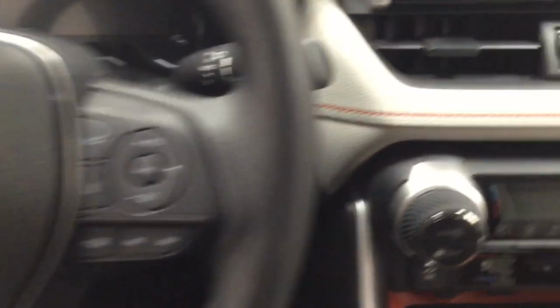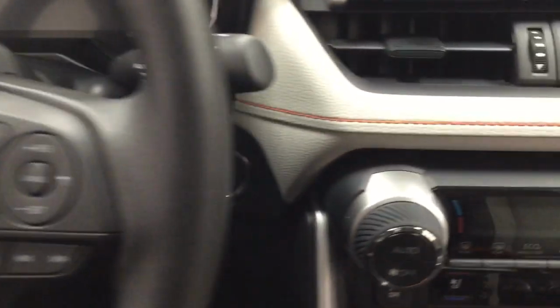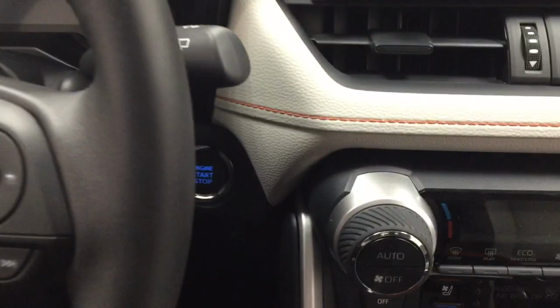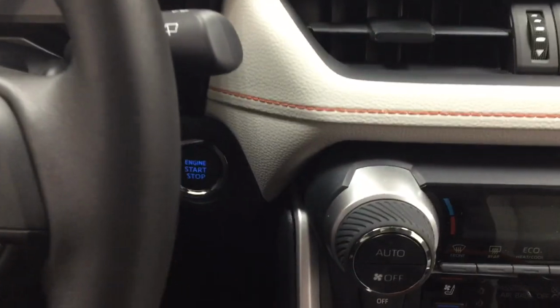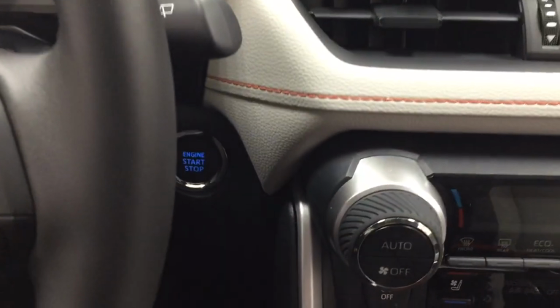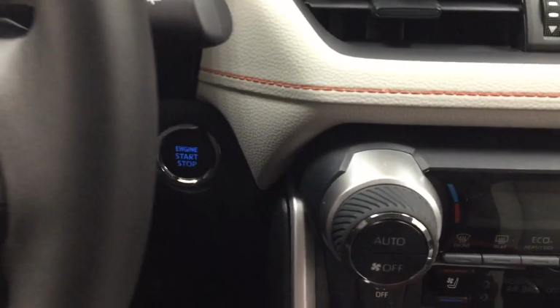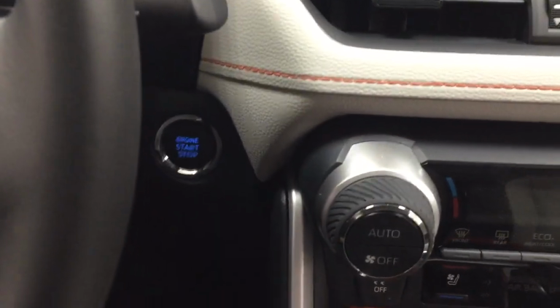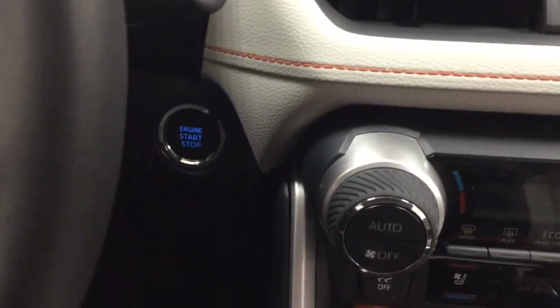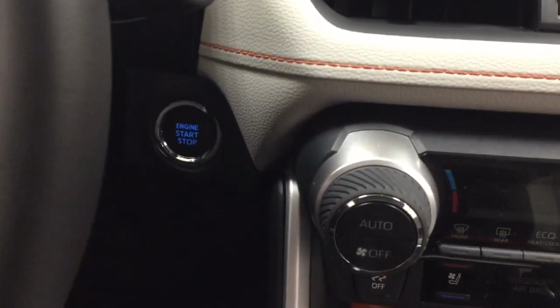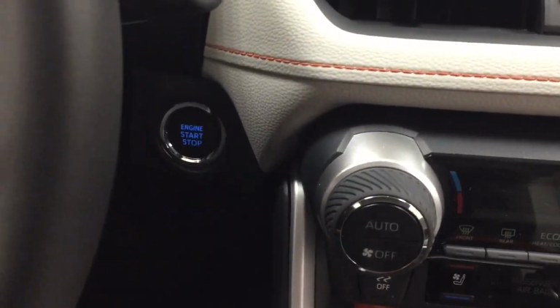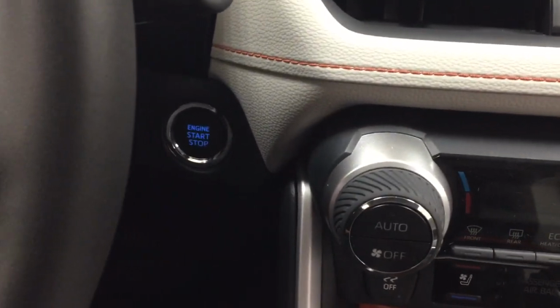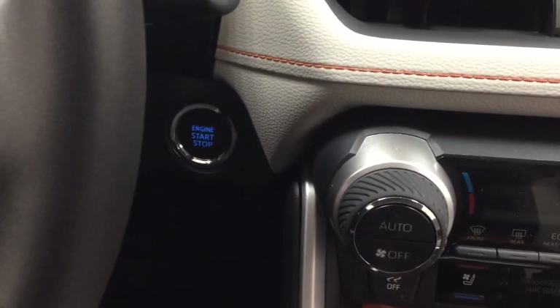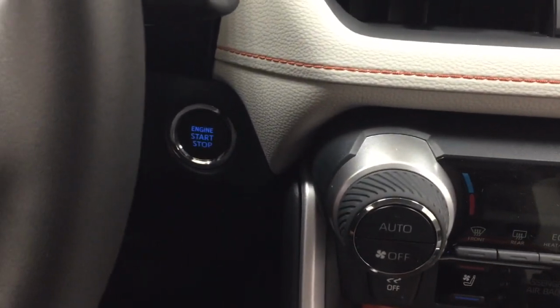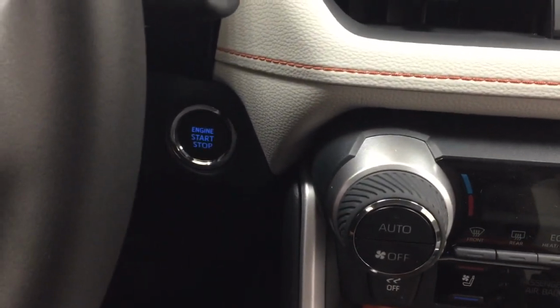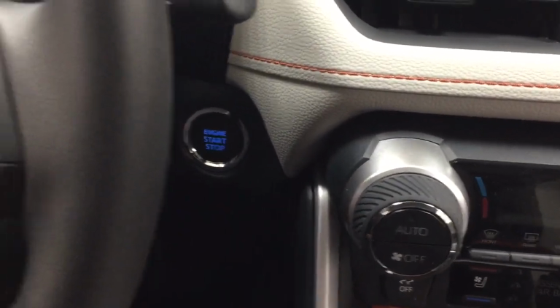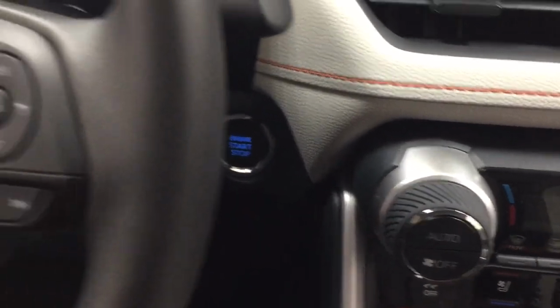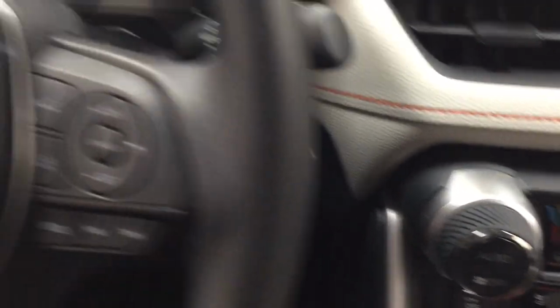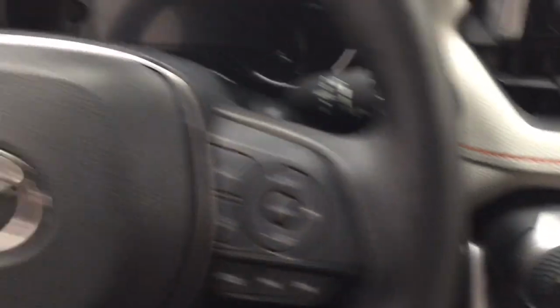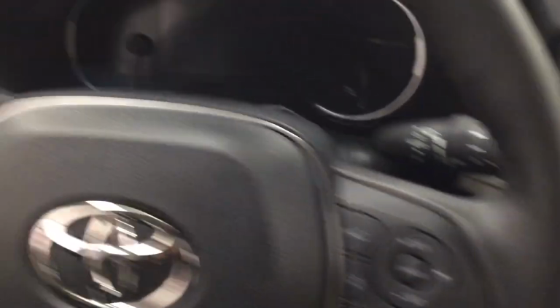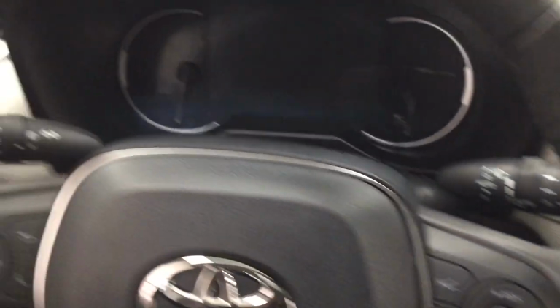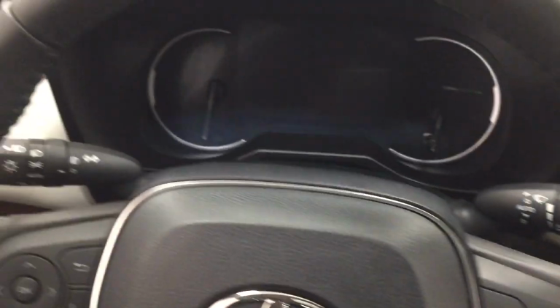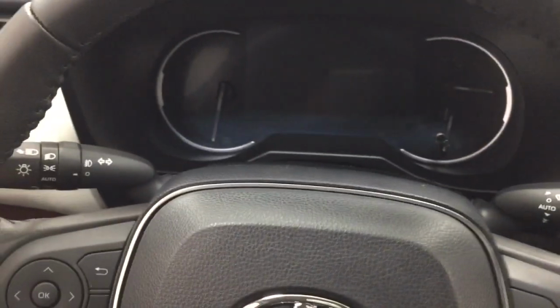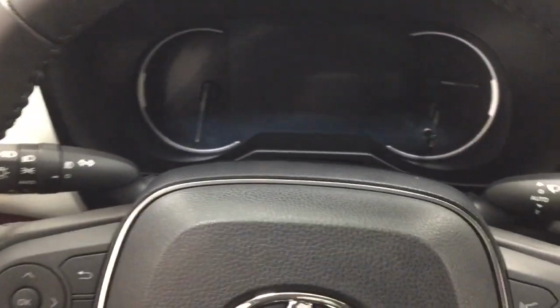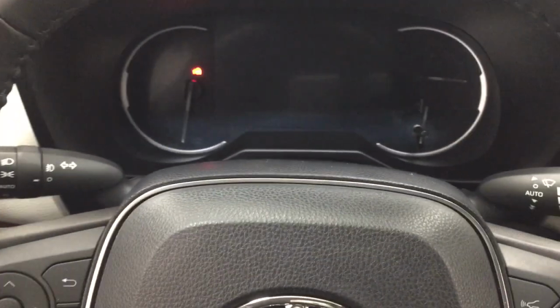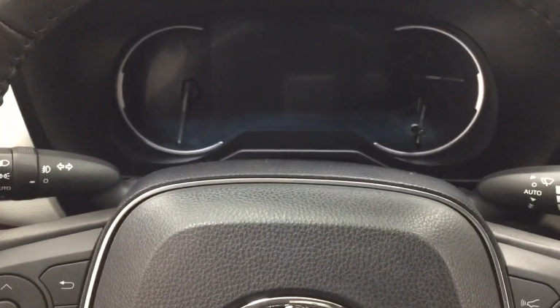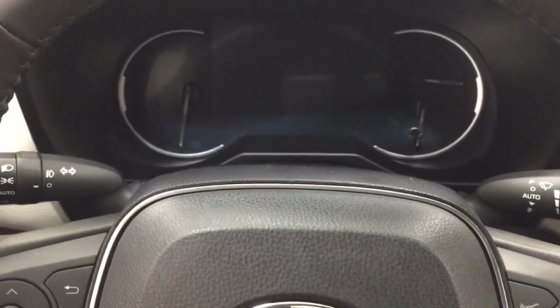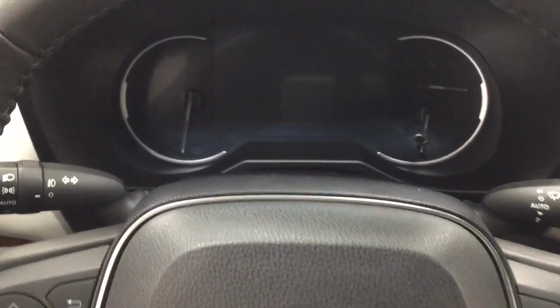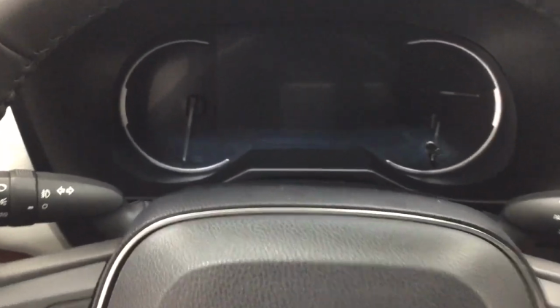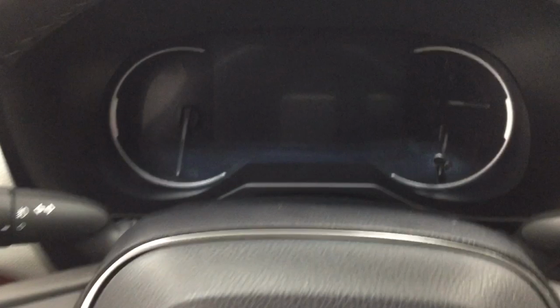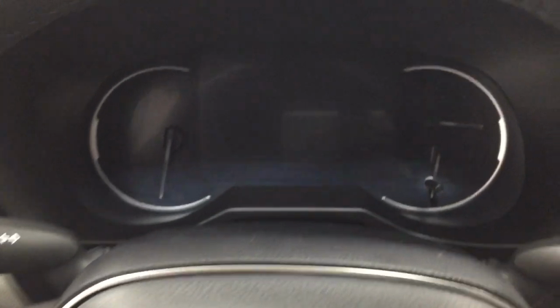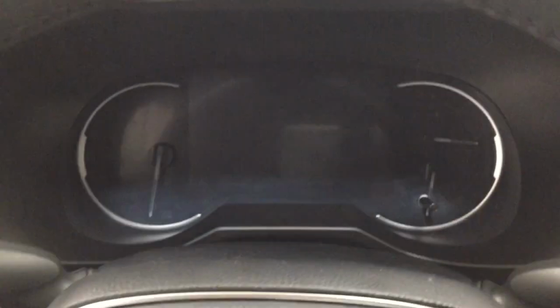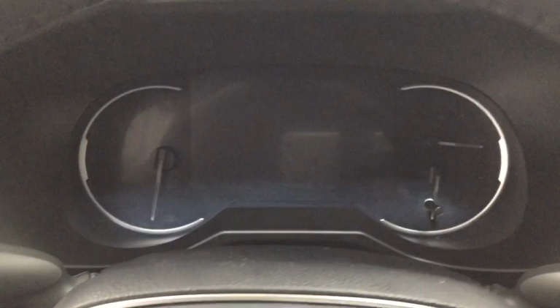You do have push button start, so all you have to do is put your foot on the brake, hit the push button, and it will start up automatically.